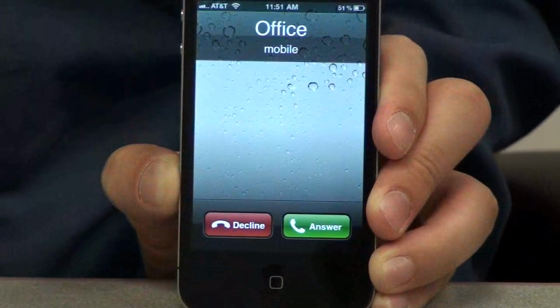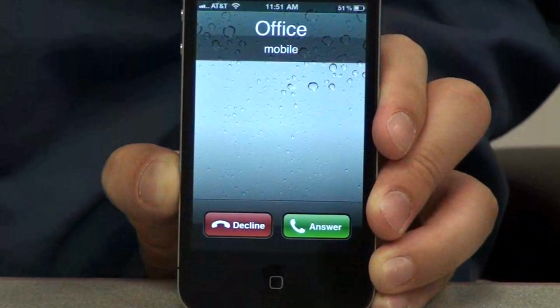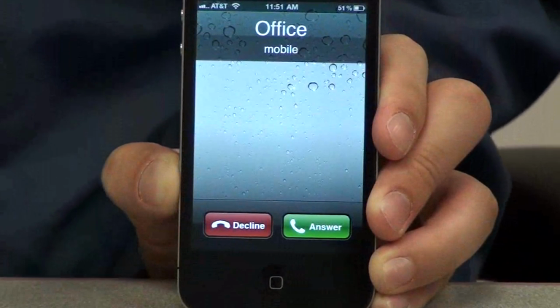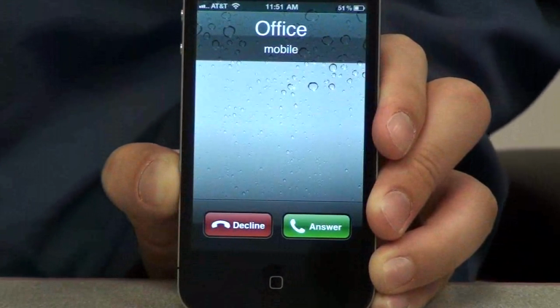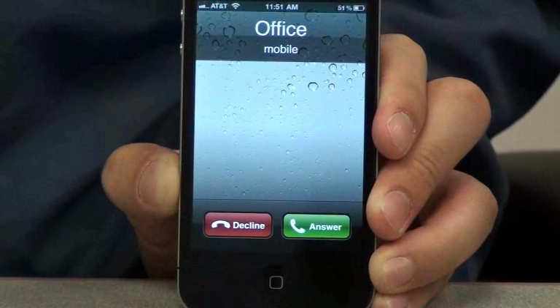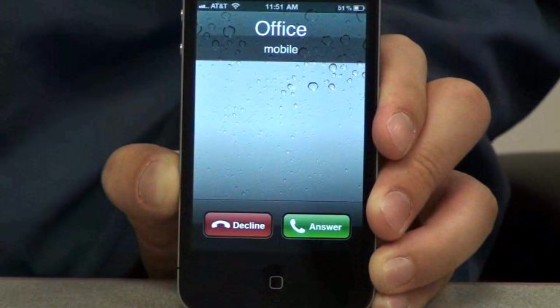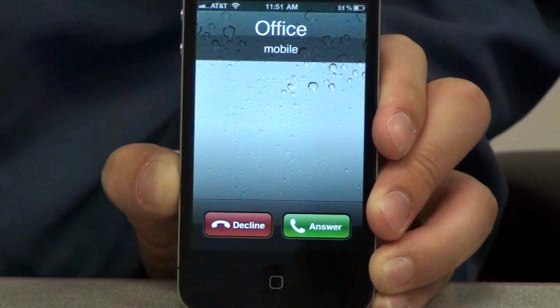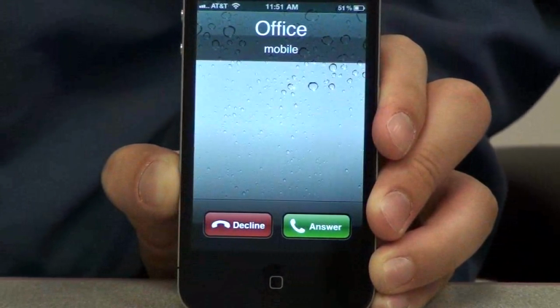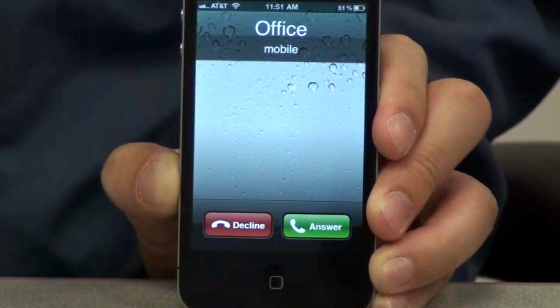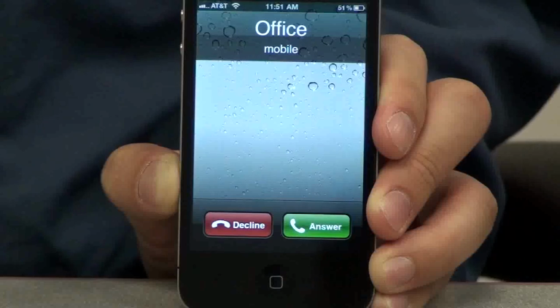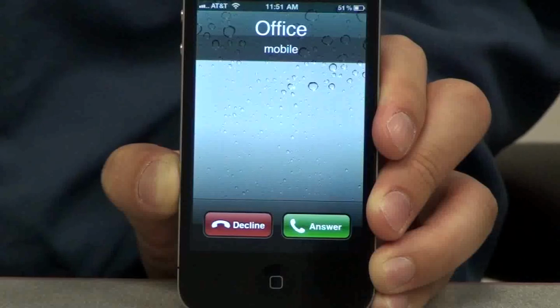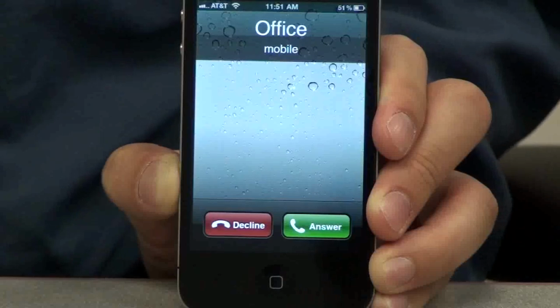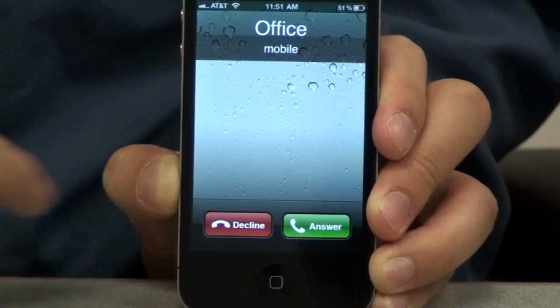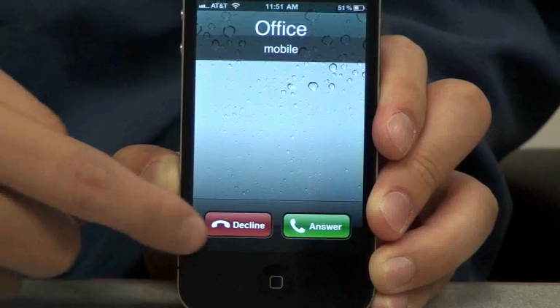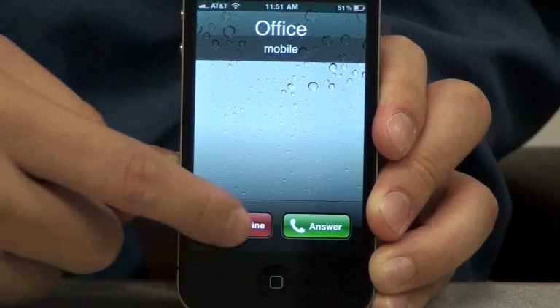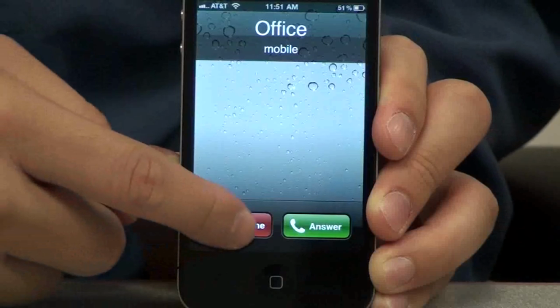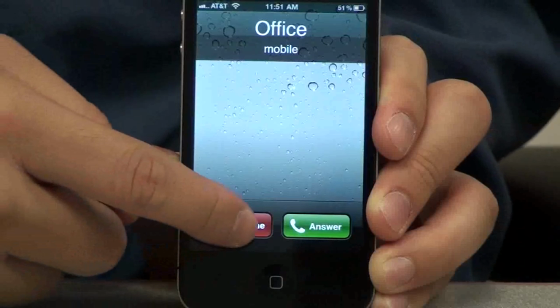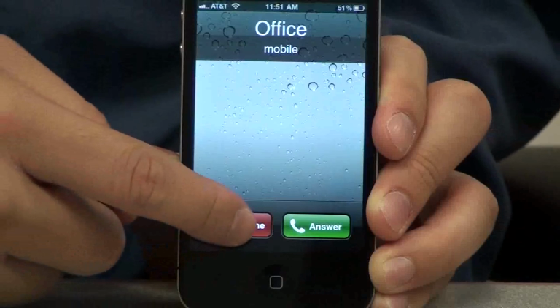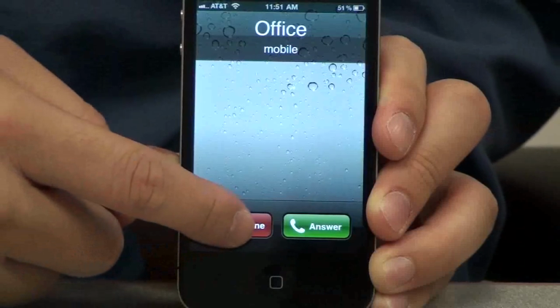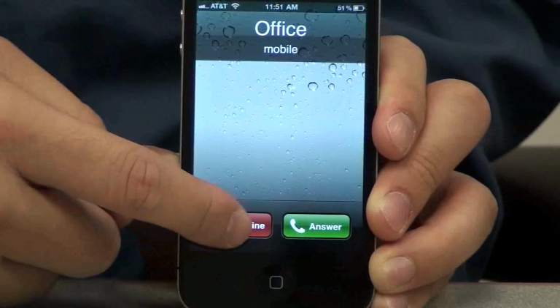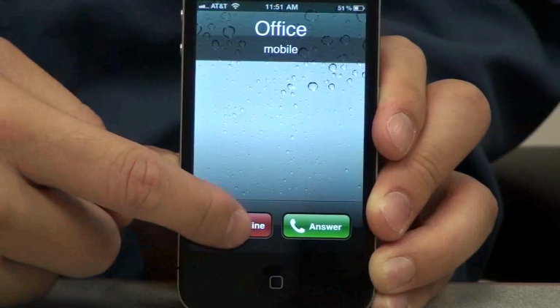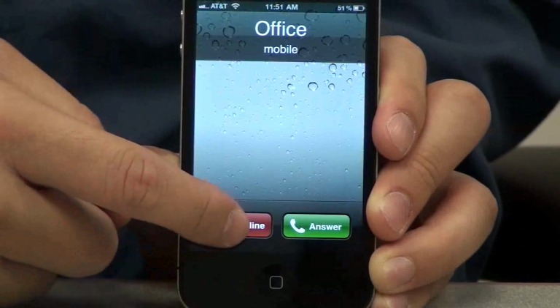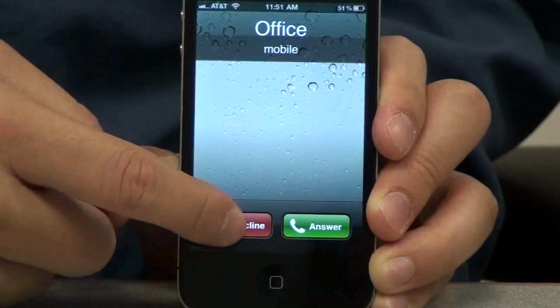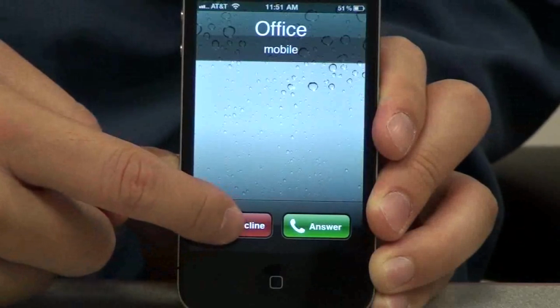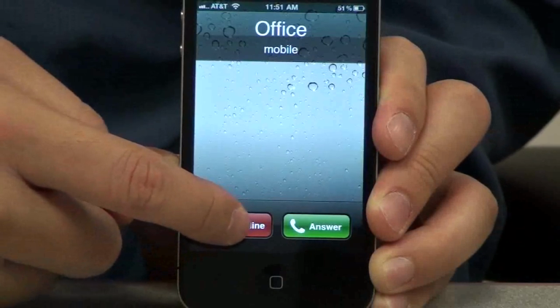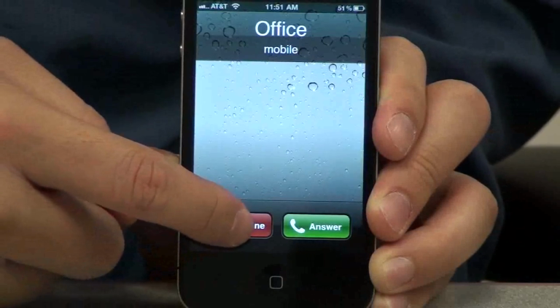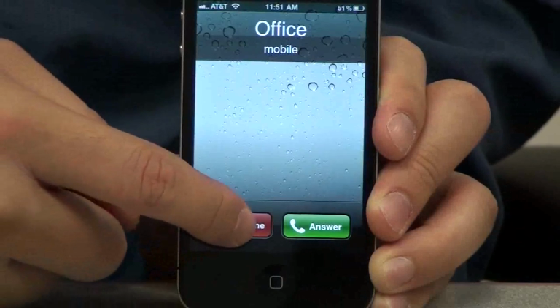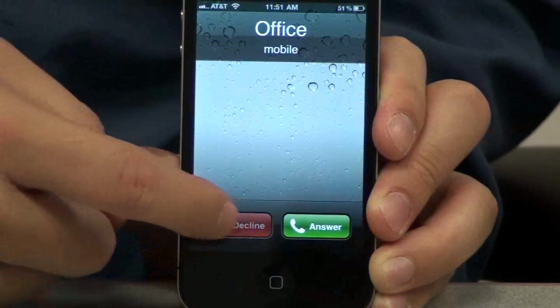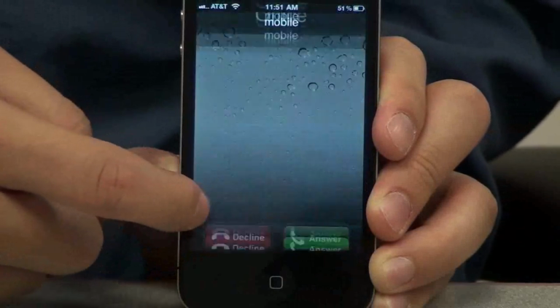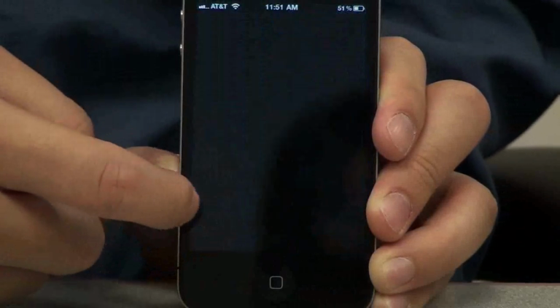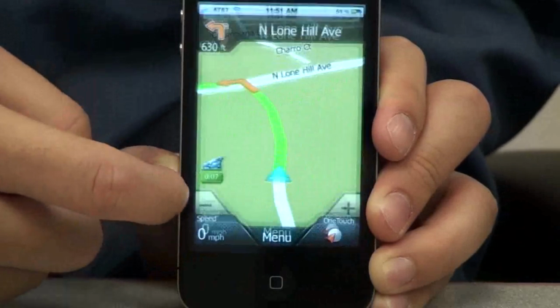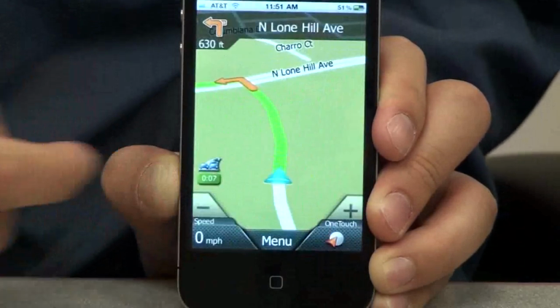Wow, I'm getting a call from the office. It's Thanksgiving, there's no way I'm getting this. Decline.